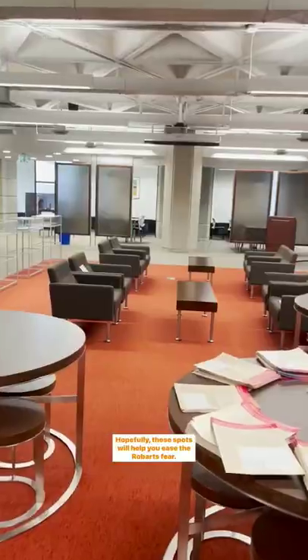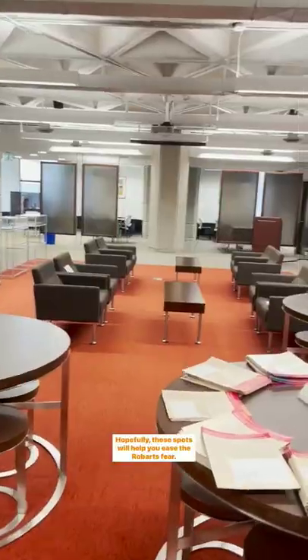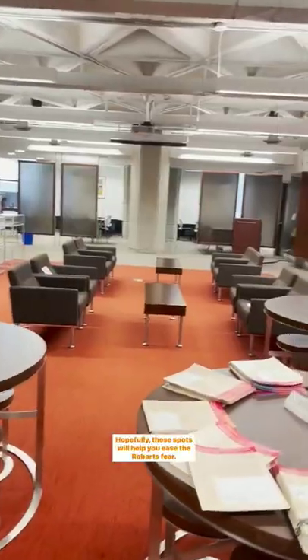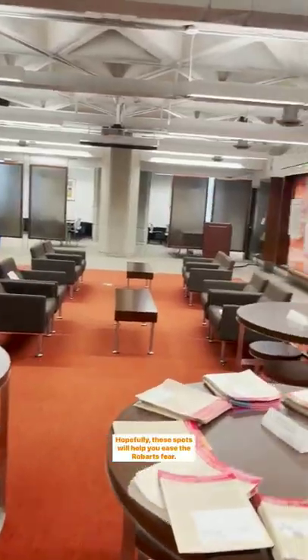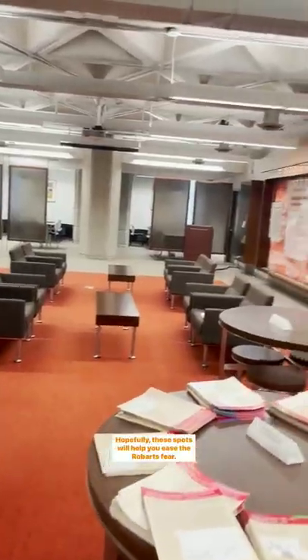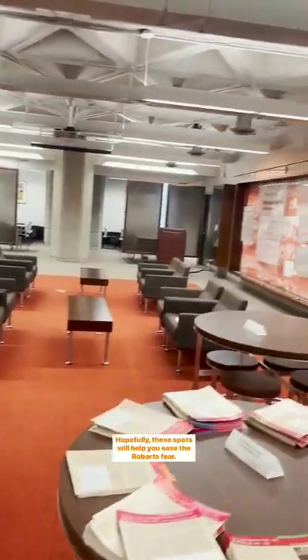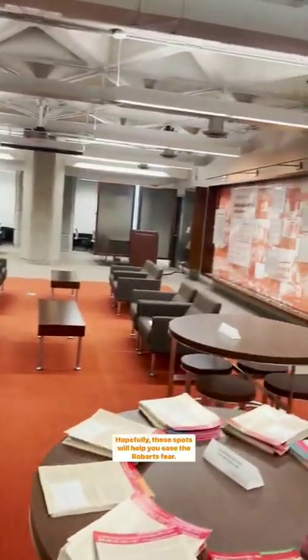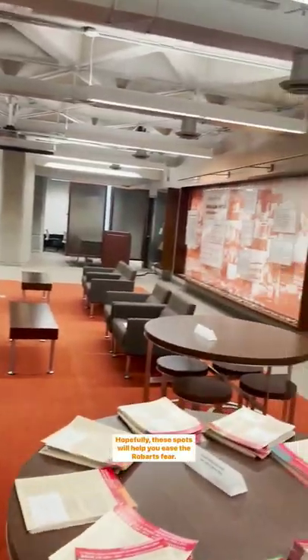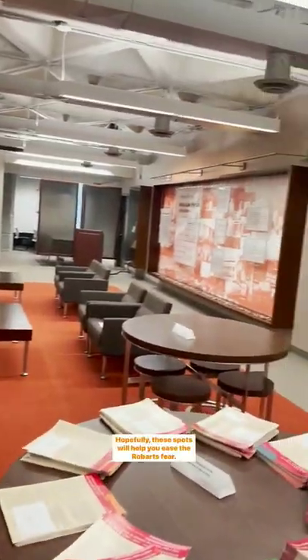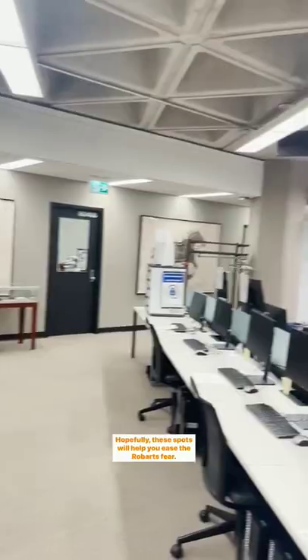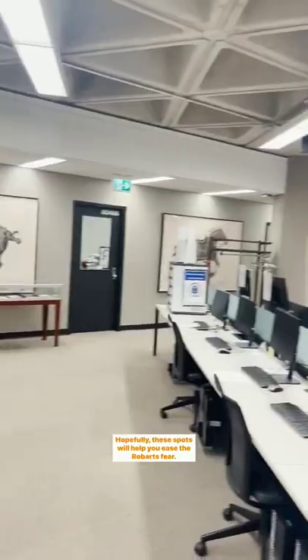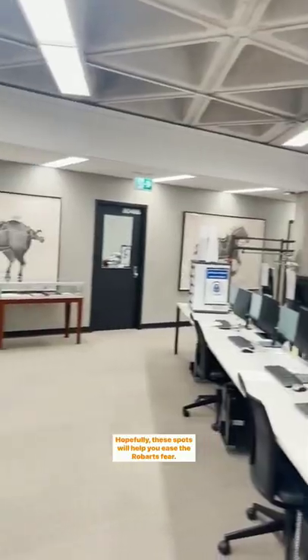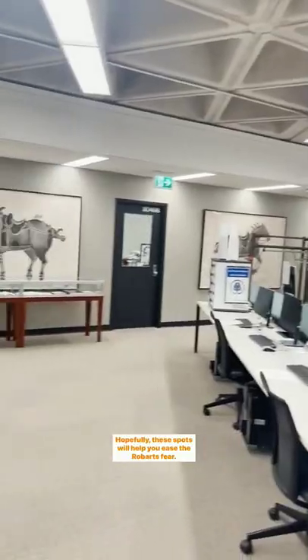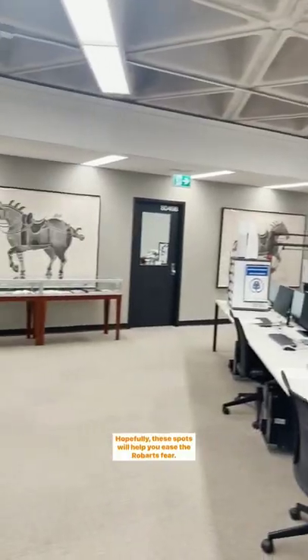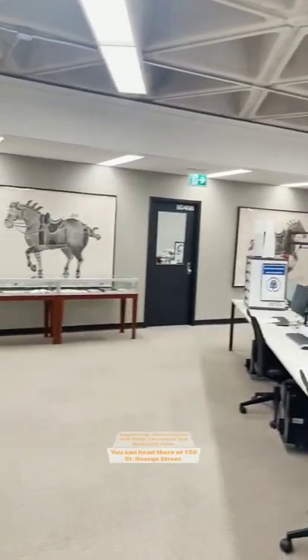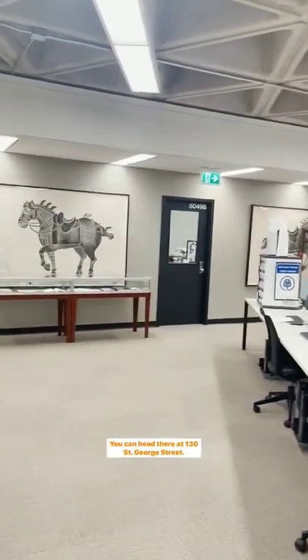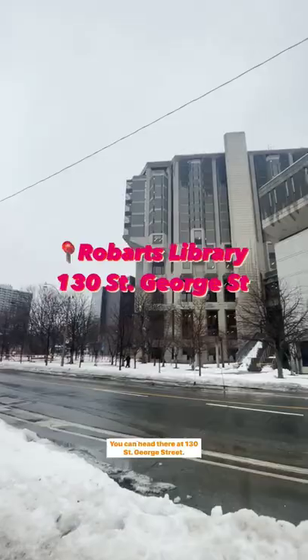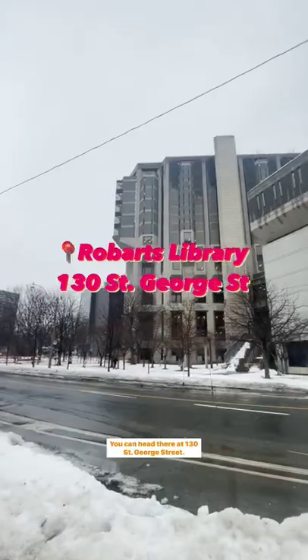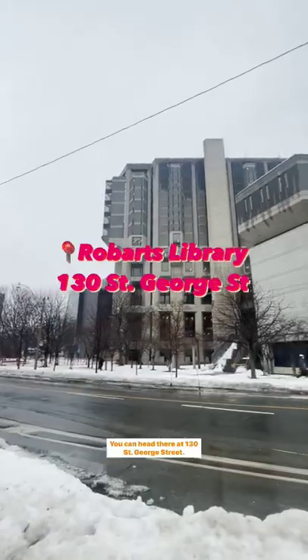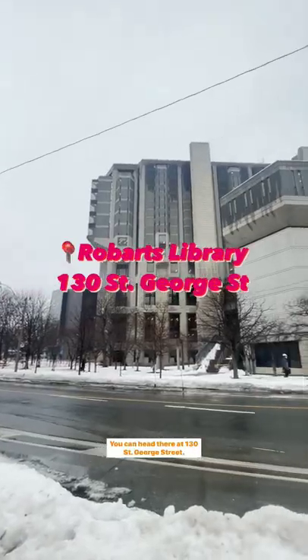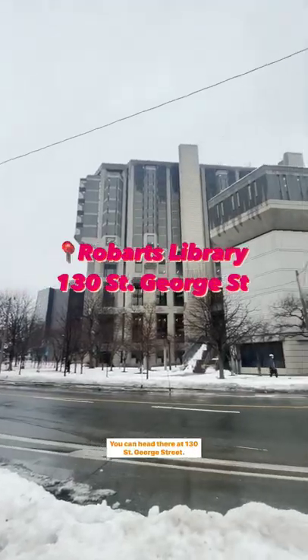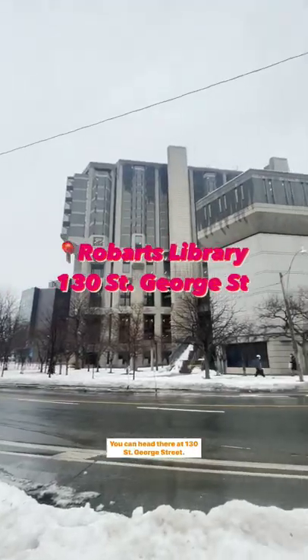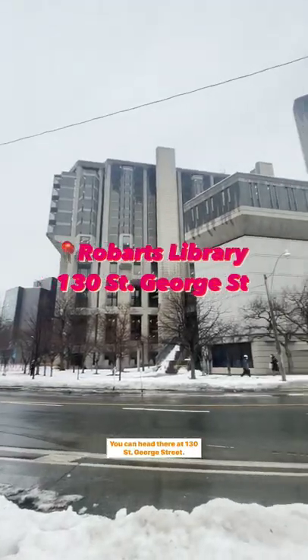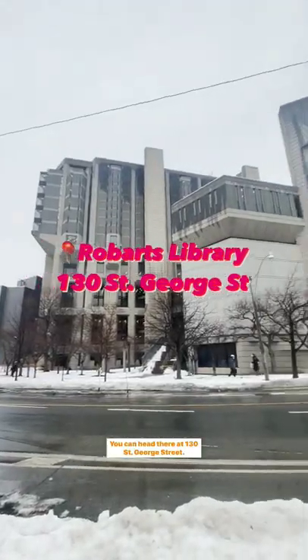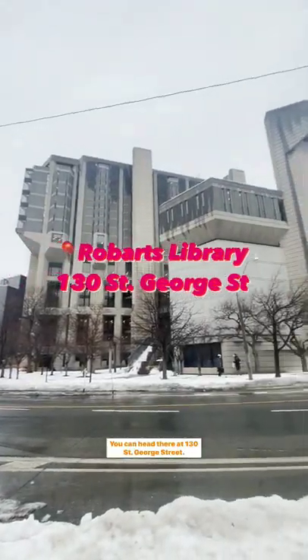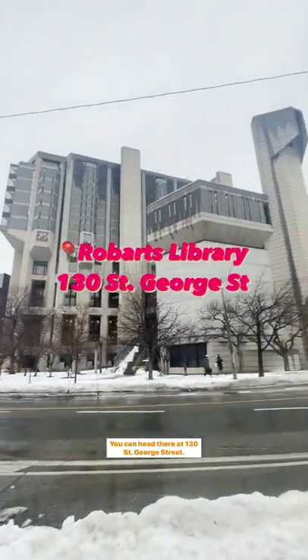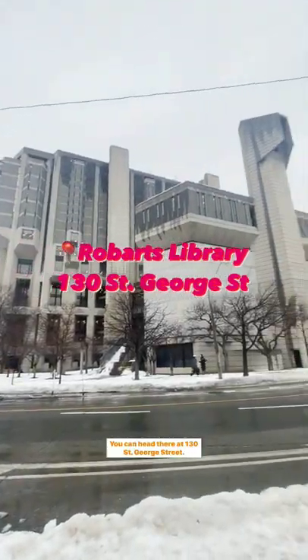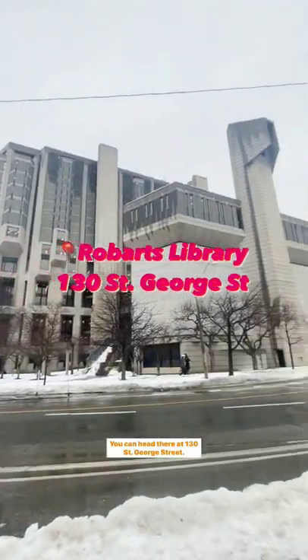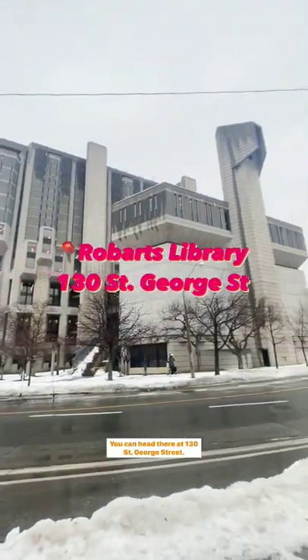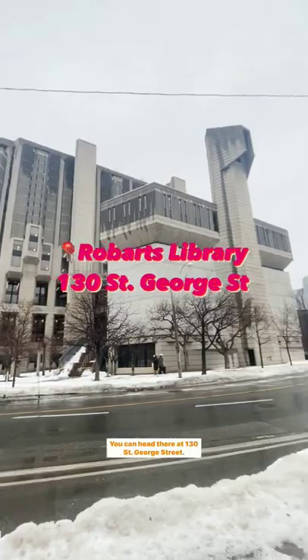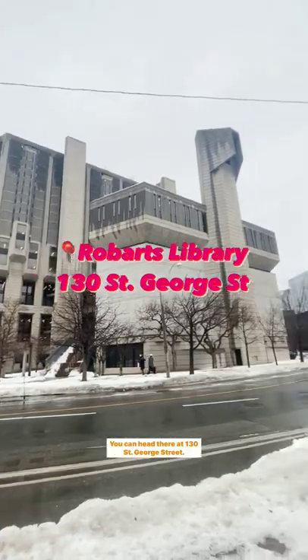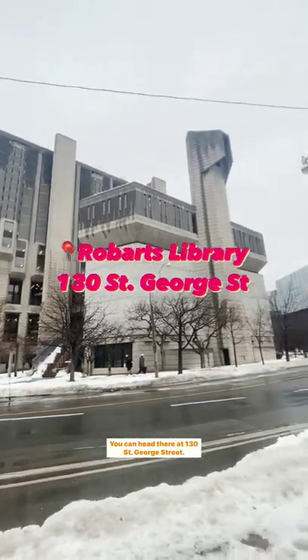Hopefully these spots will help you ease the Robarts fear. You can head there at 130 St. George Street.